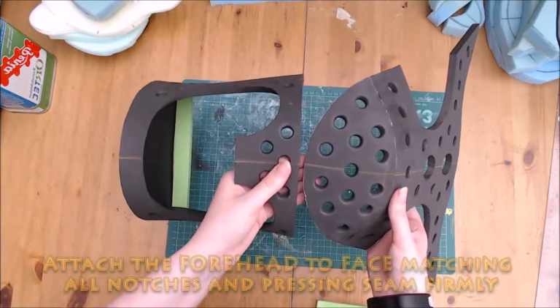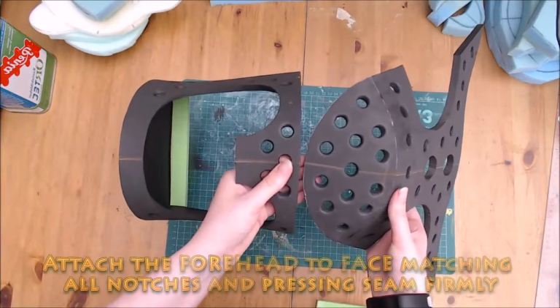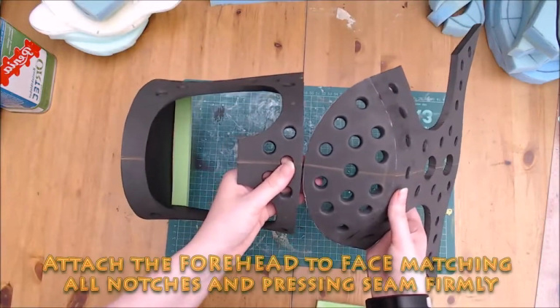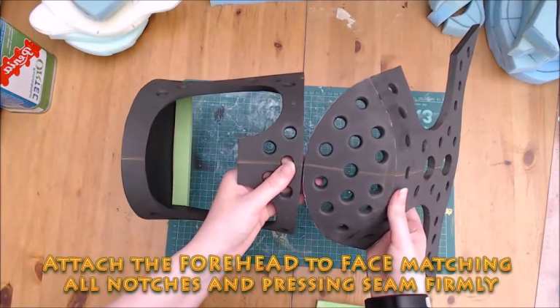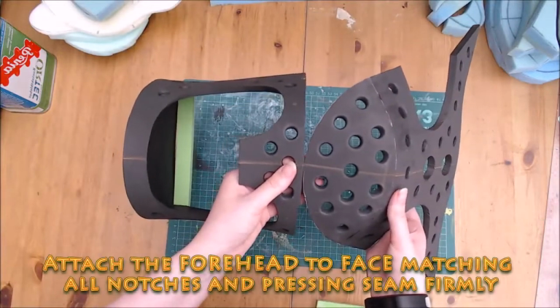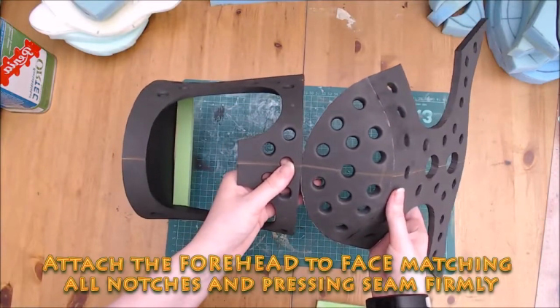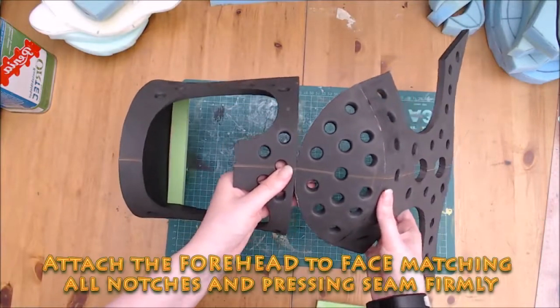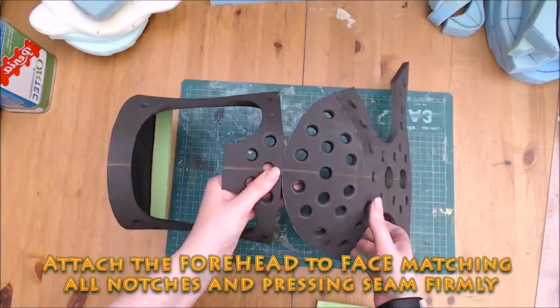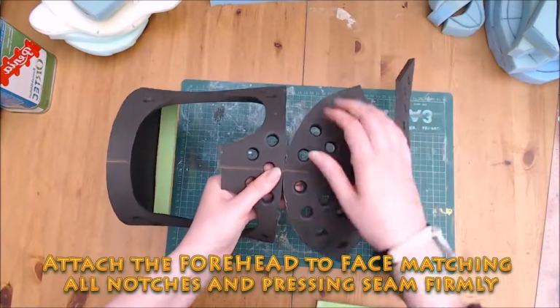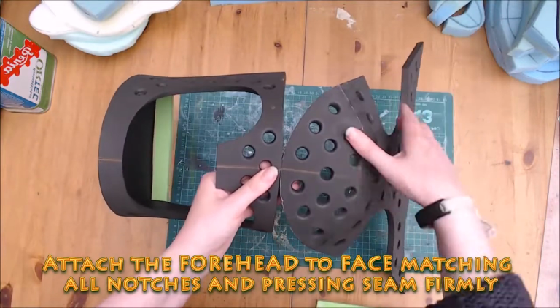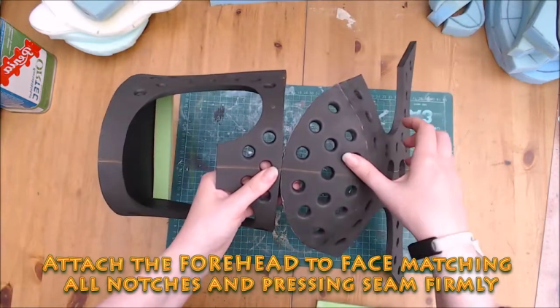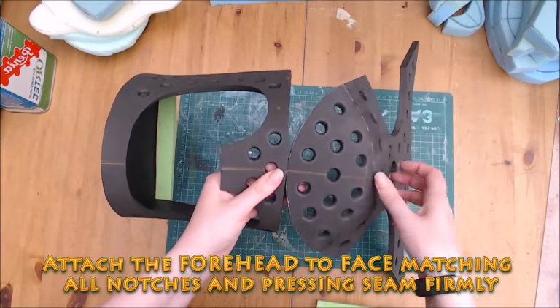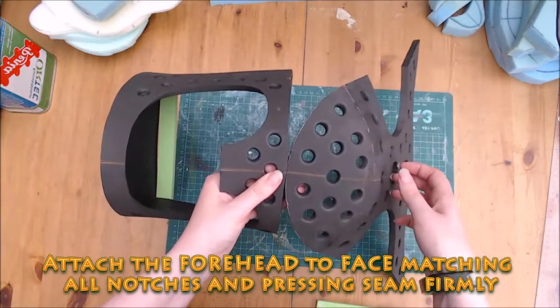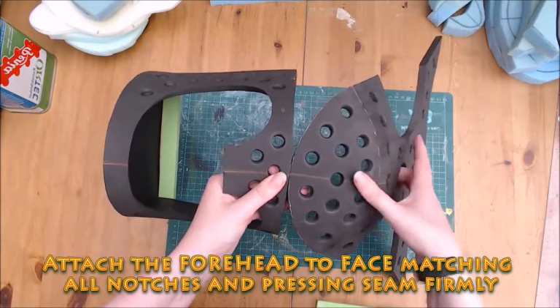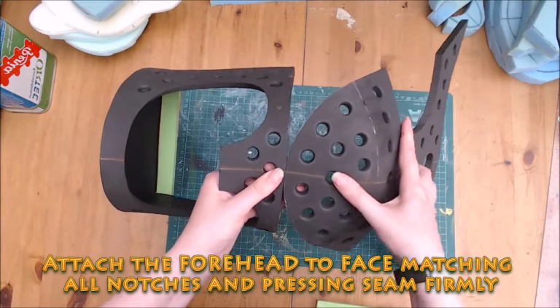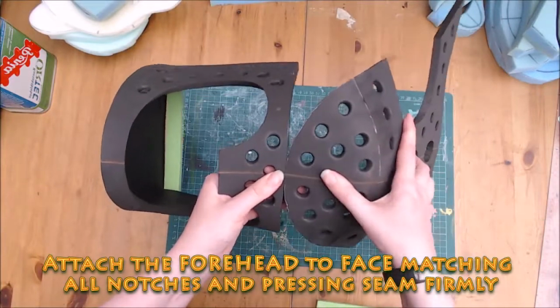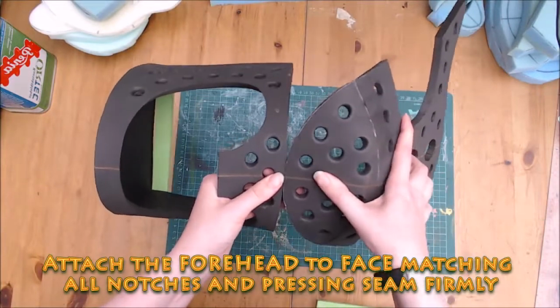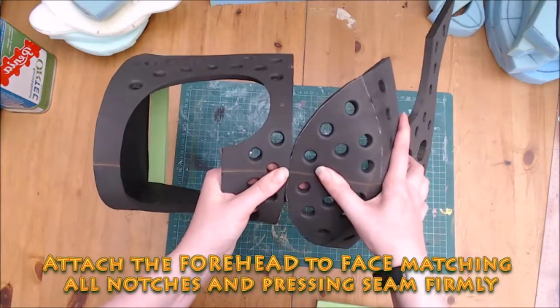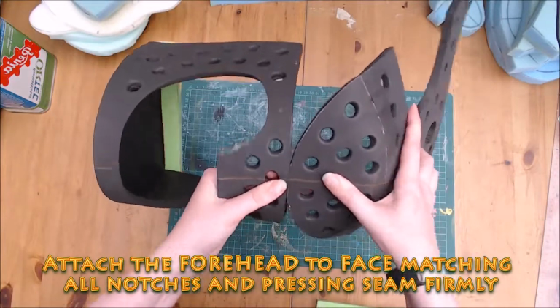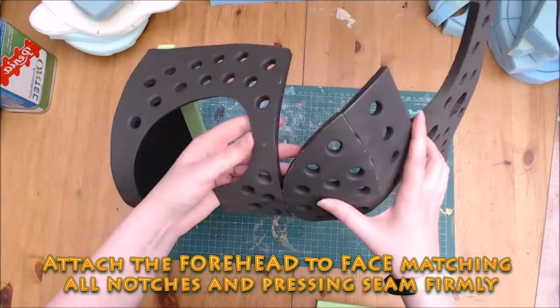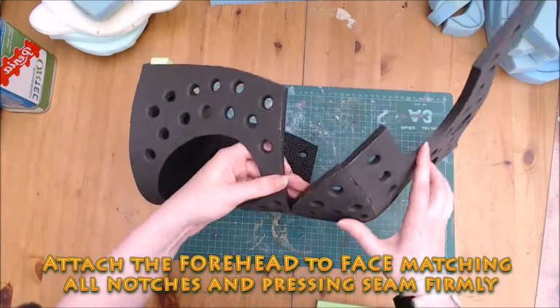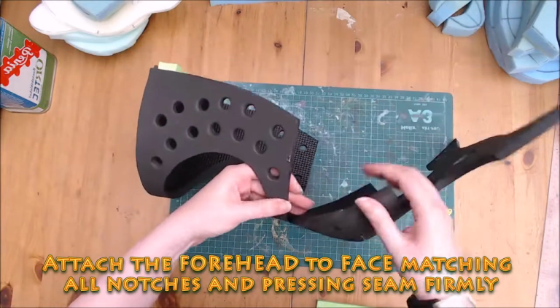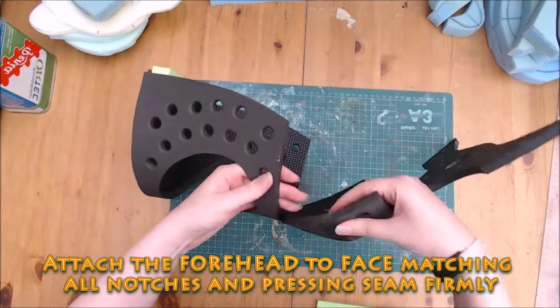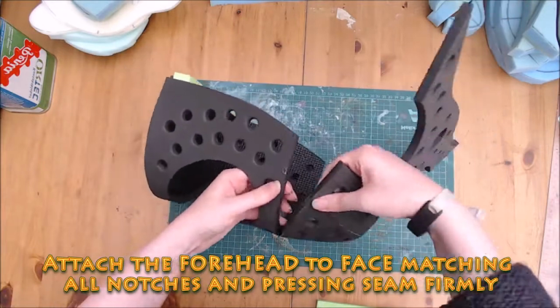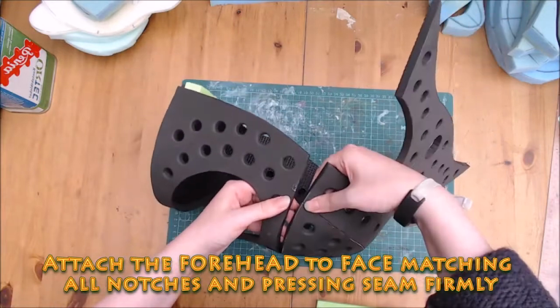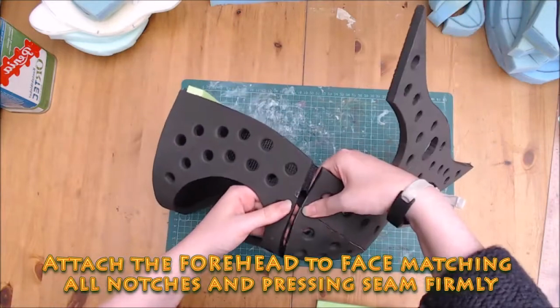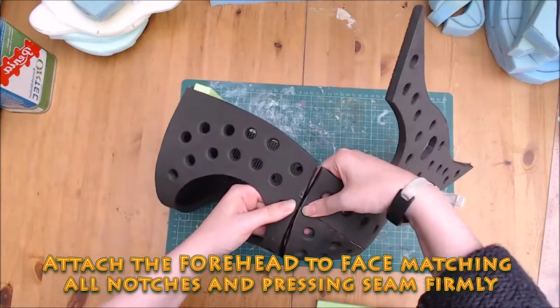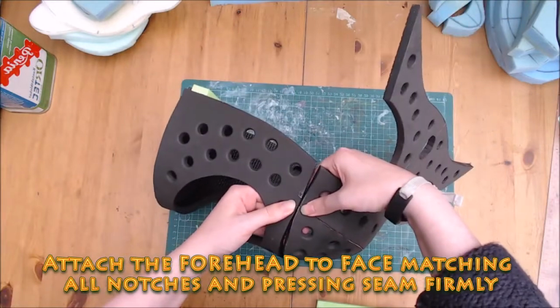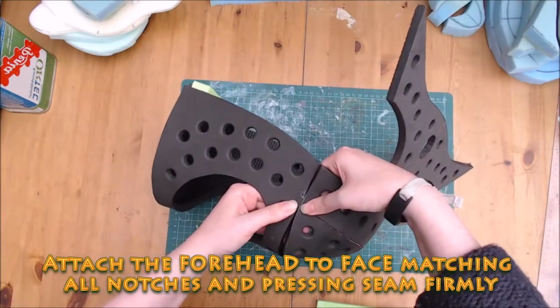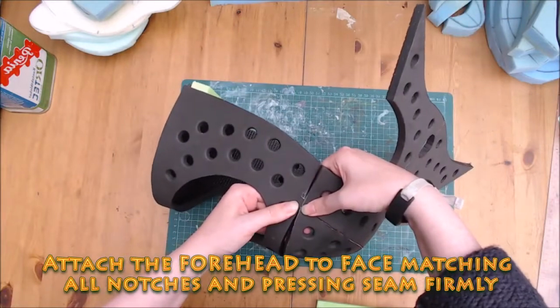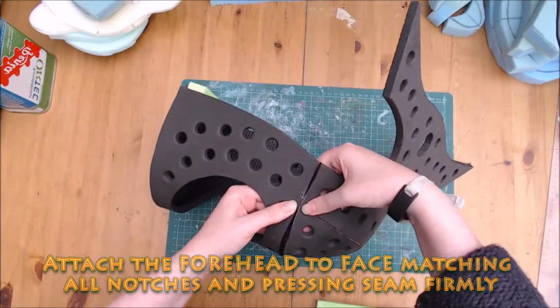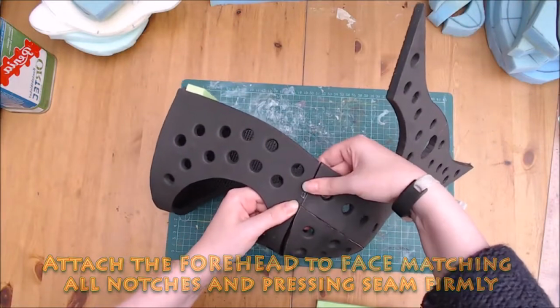We are now going to attach the forehead to the face. Match your circle notches and firmly press the seam.